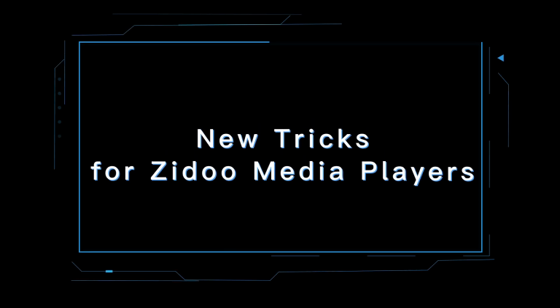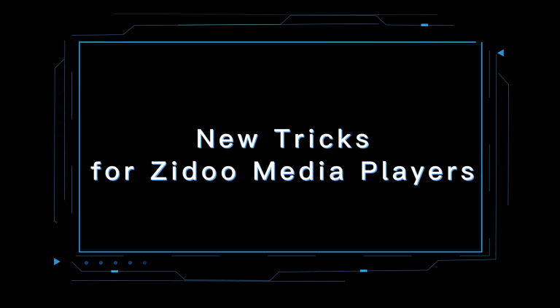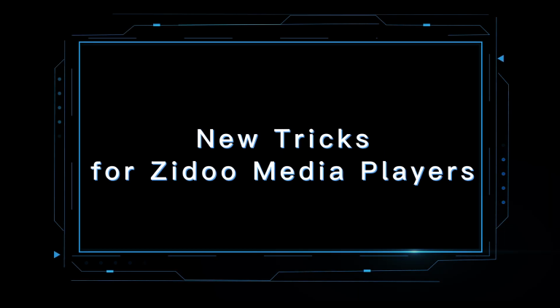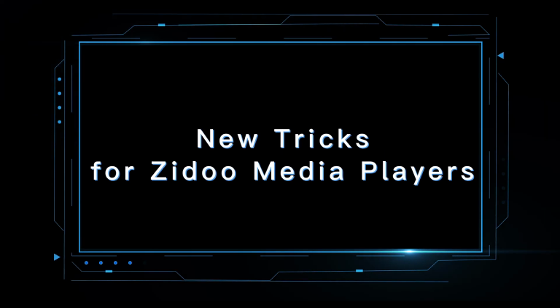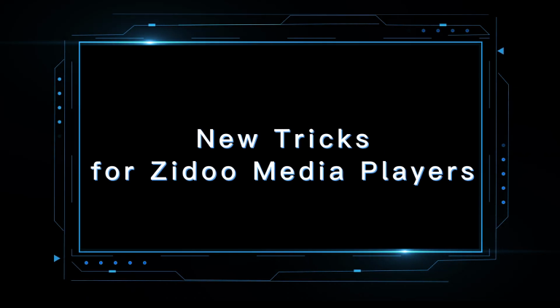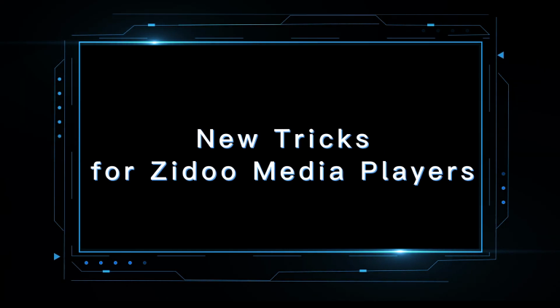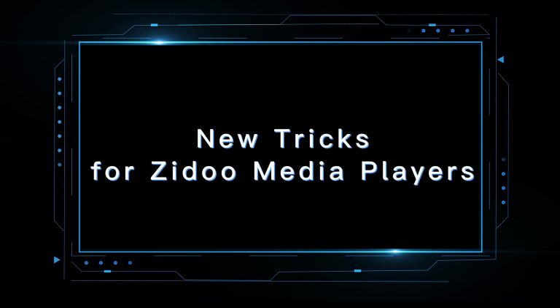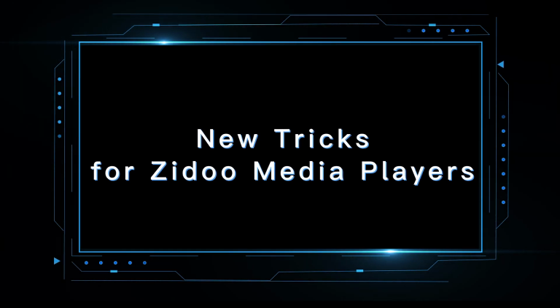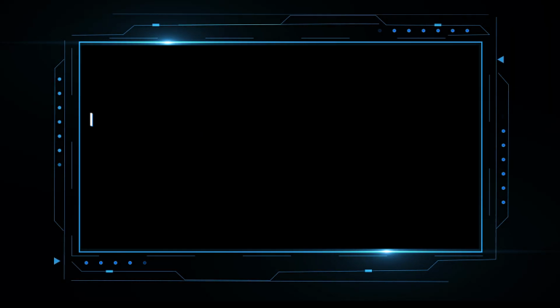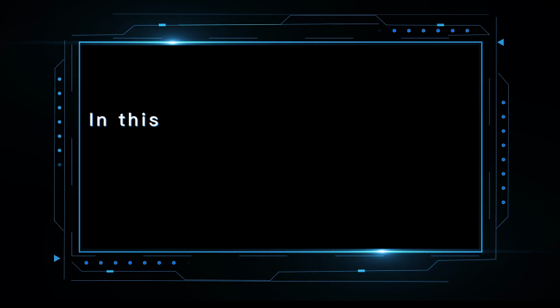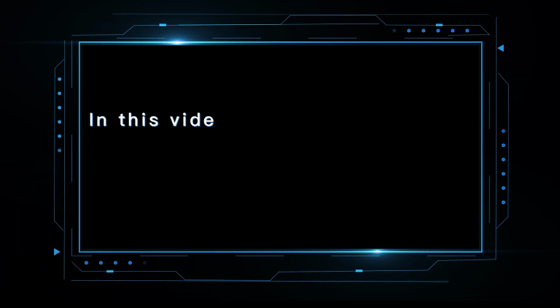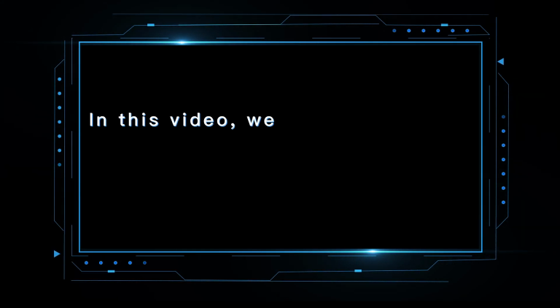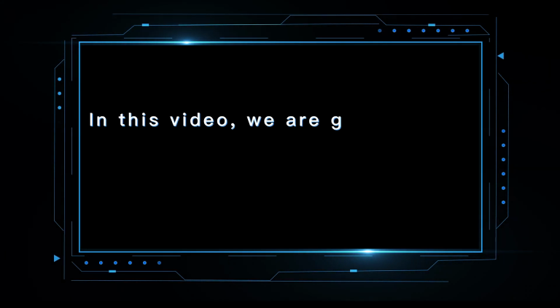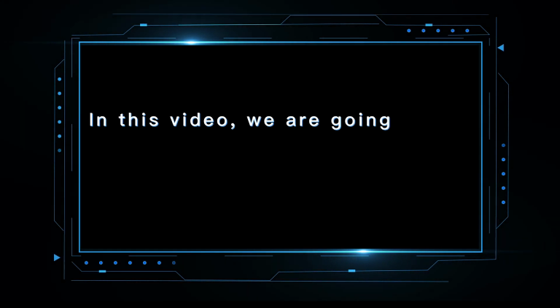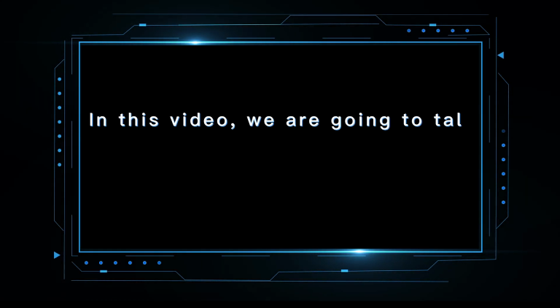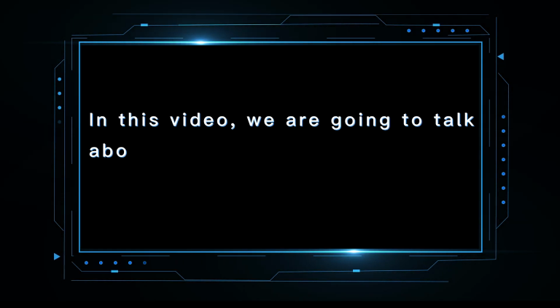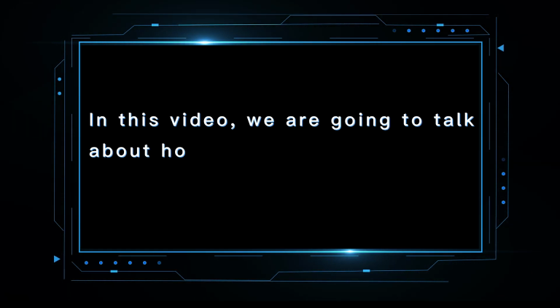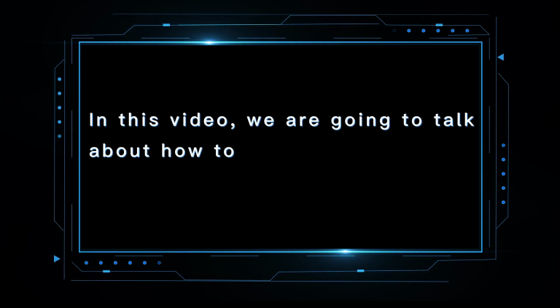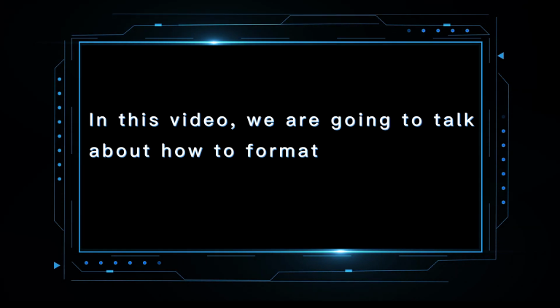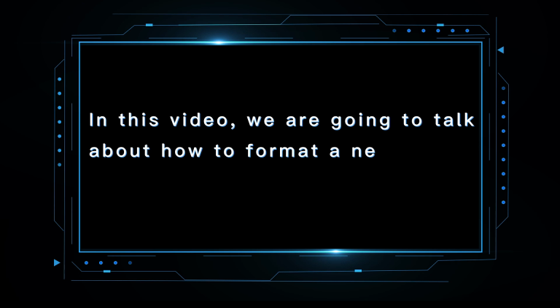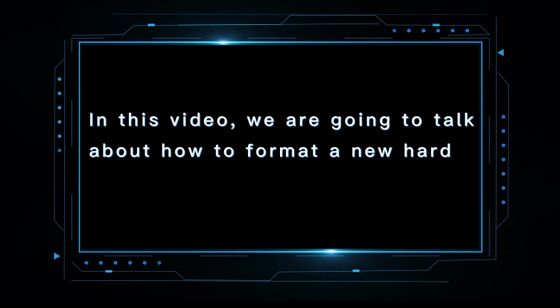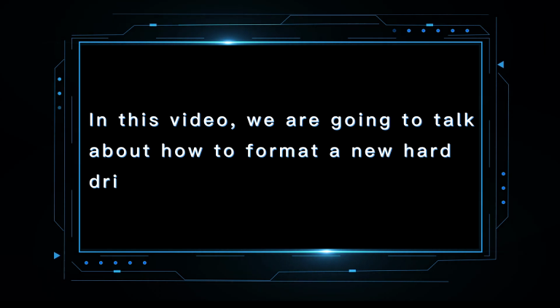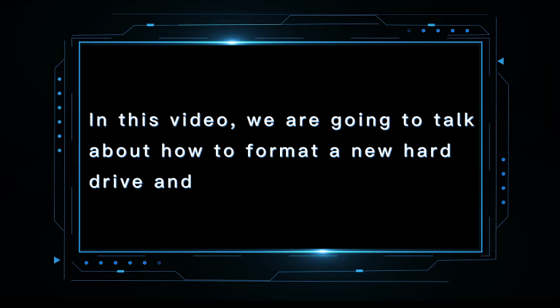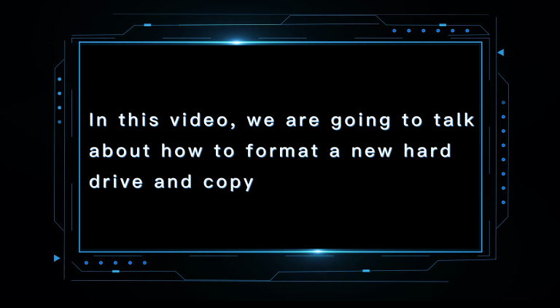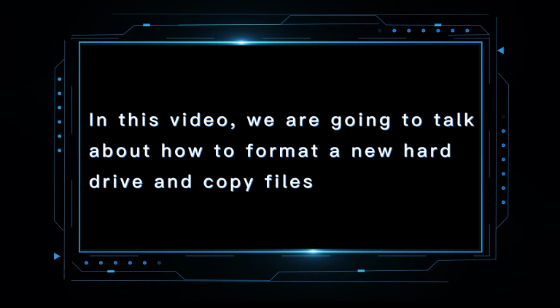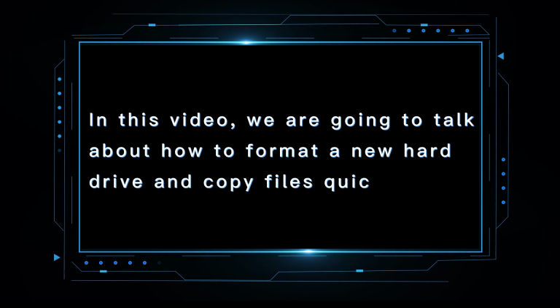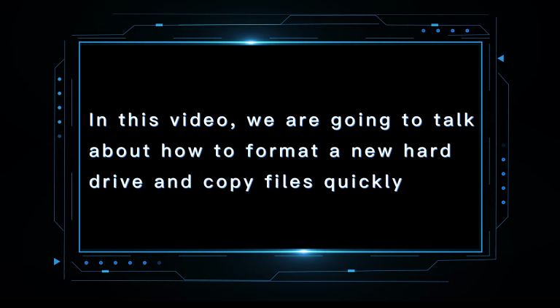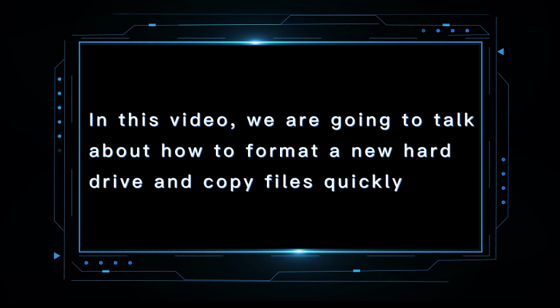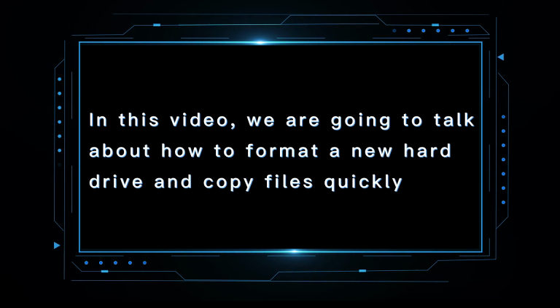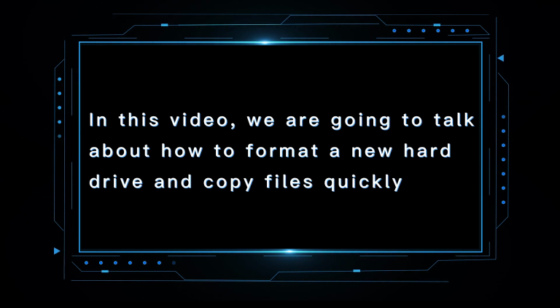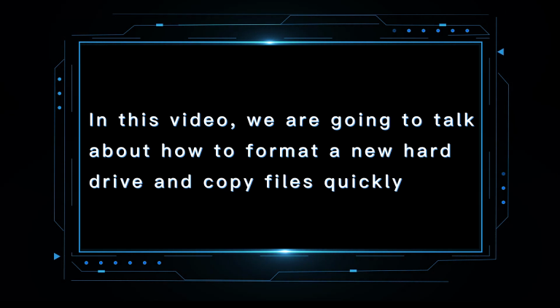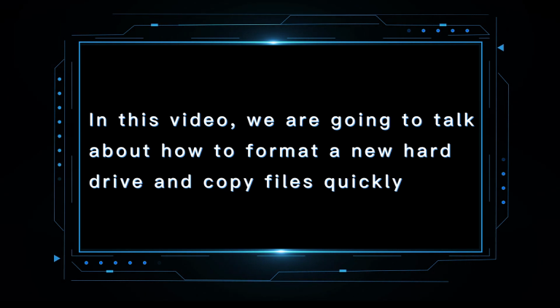New tricks for Zidu Media players. In this video, we are going to talk about how to format a new hard drive and copy files quickly.